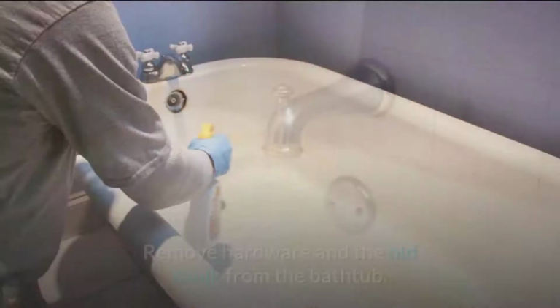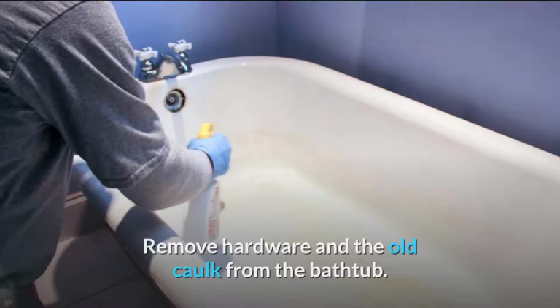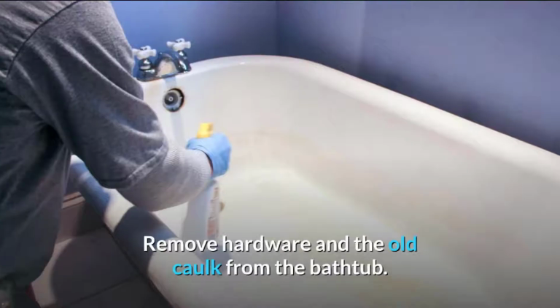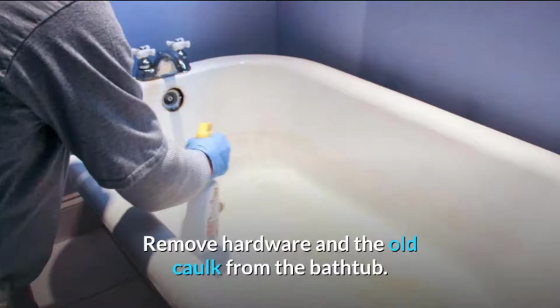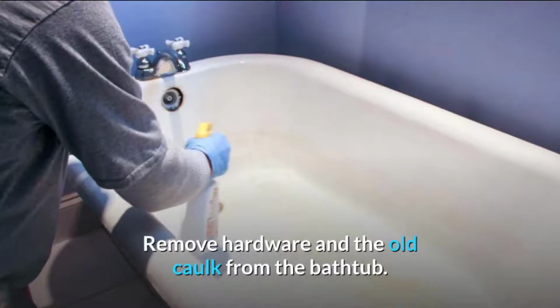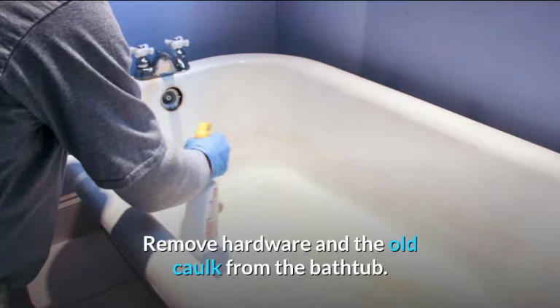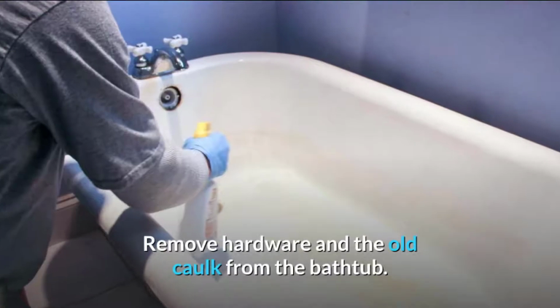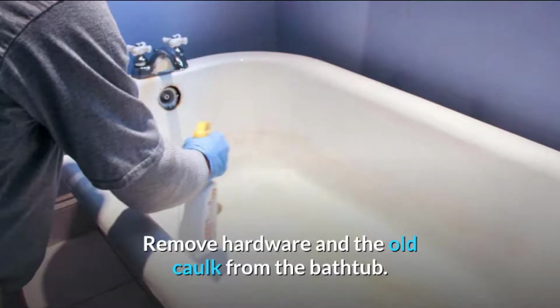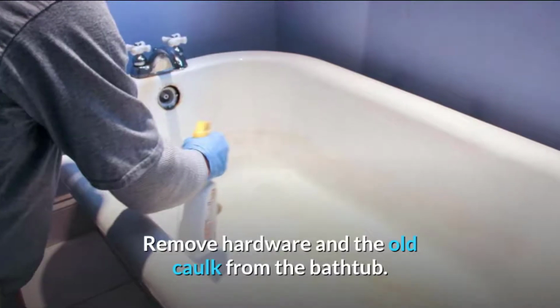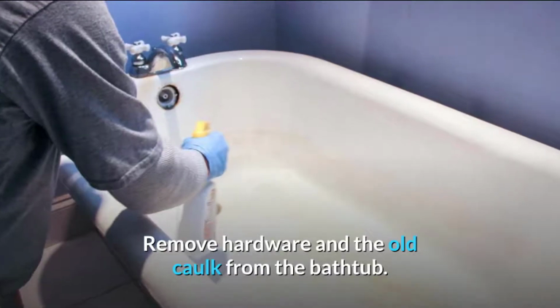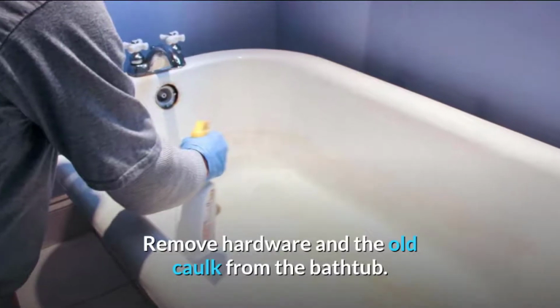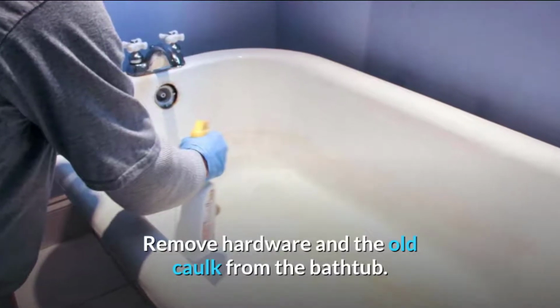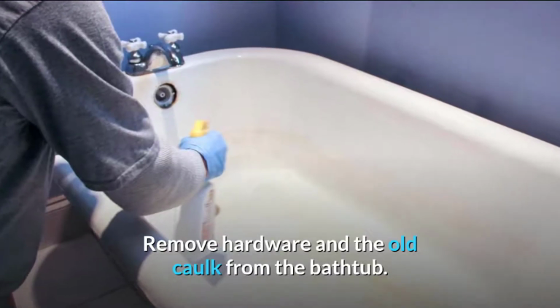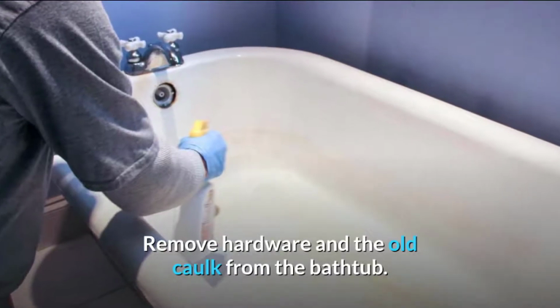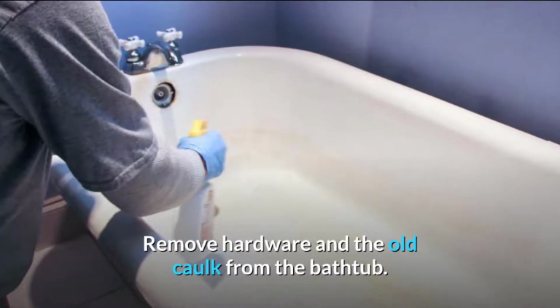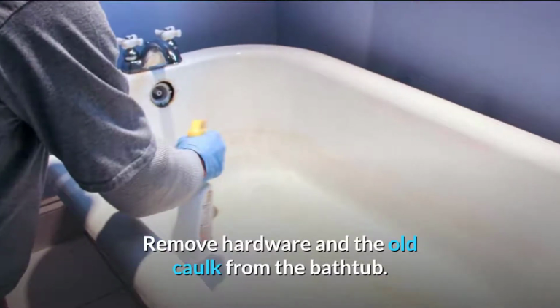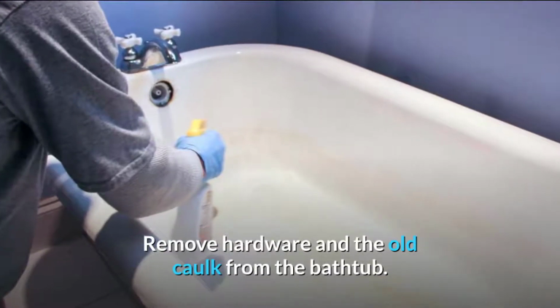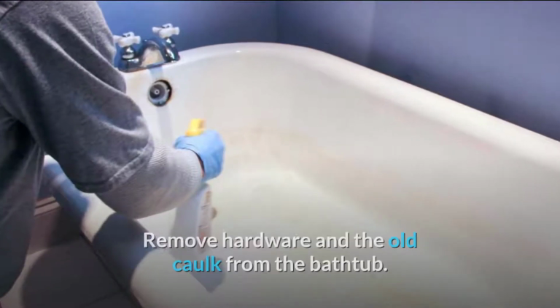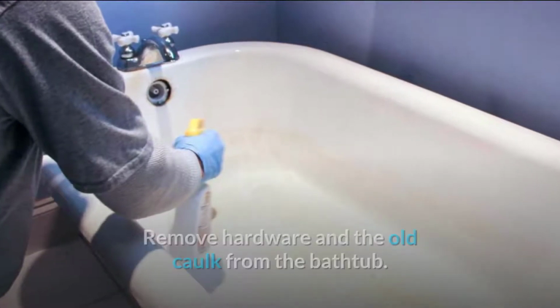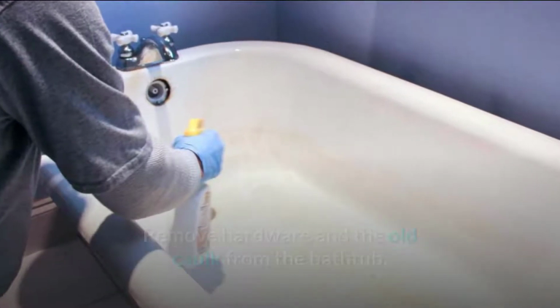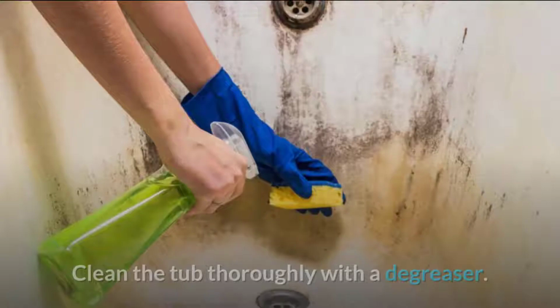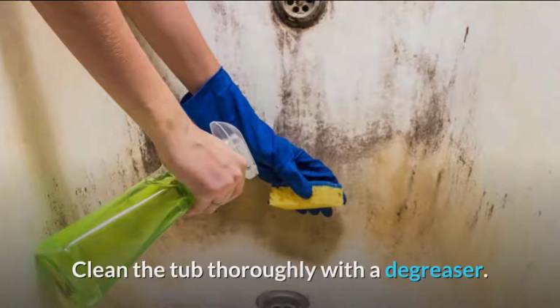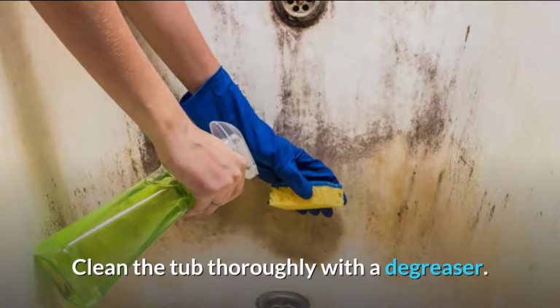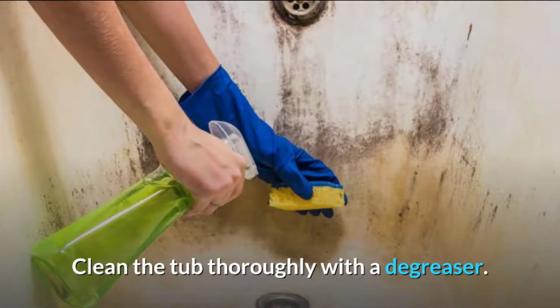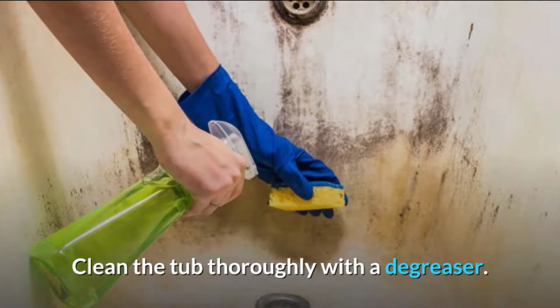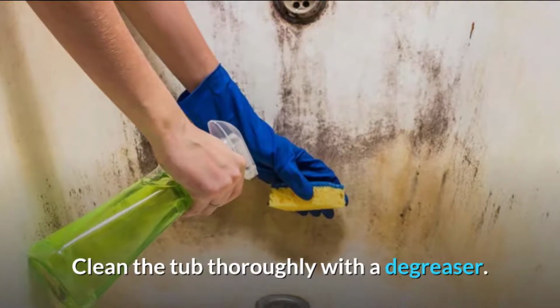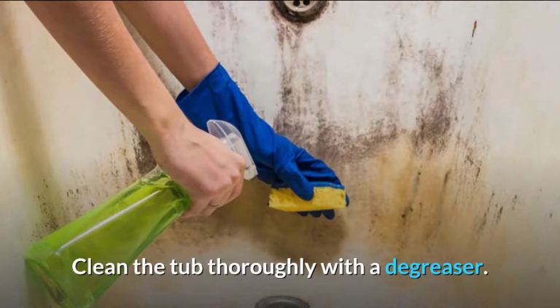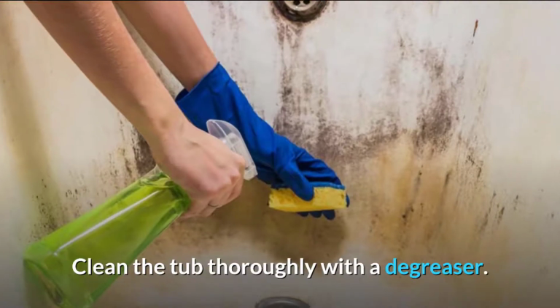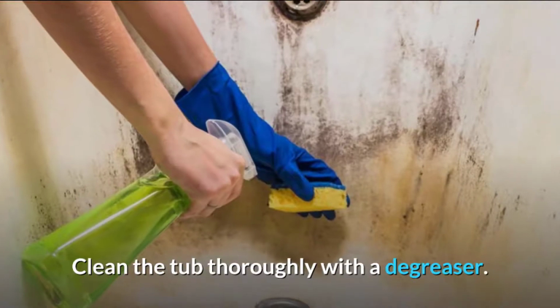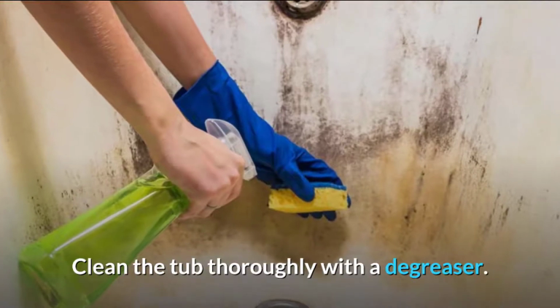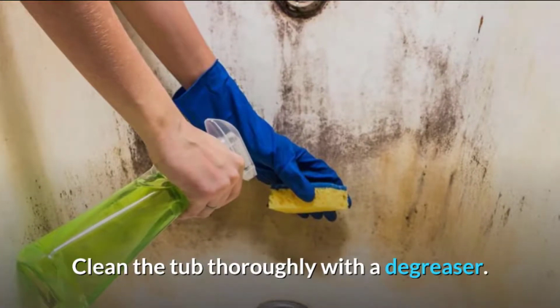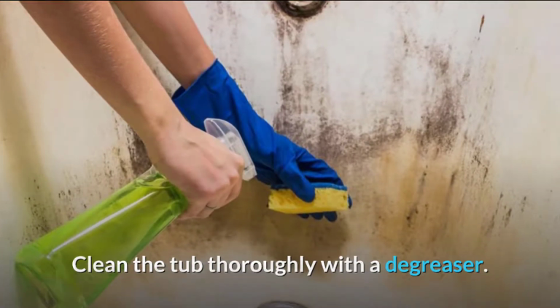Remove hardware and the old caulk from the bathtub. Clean the tub thoroughly with a scrub brush.